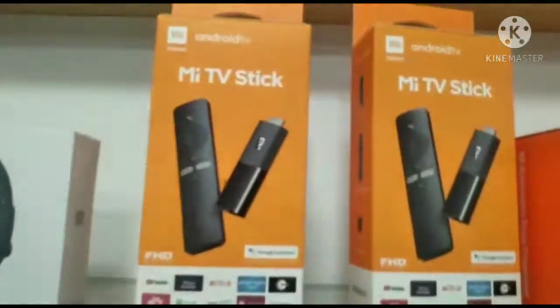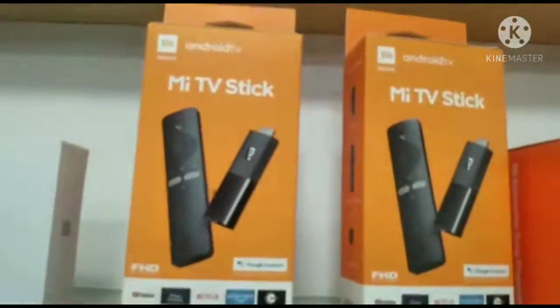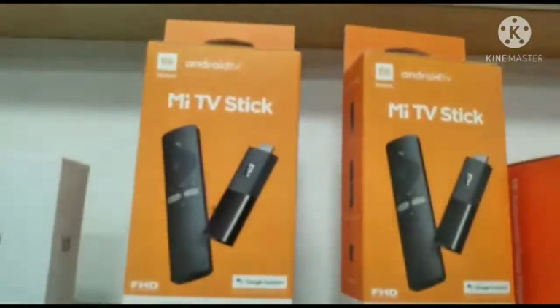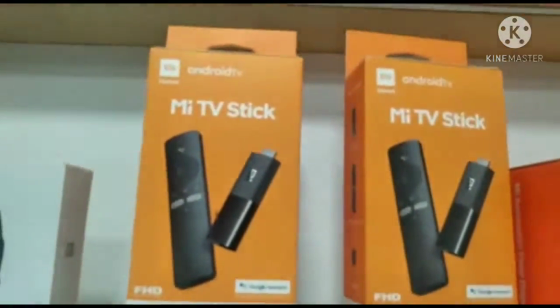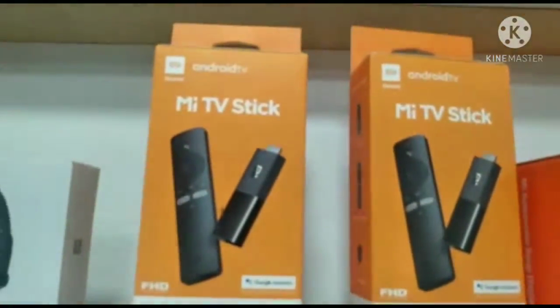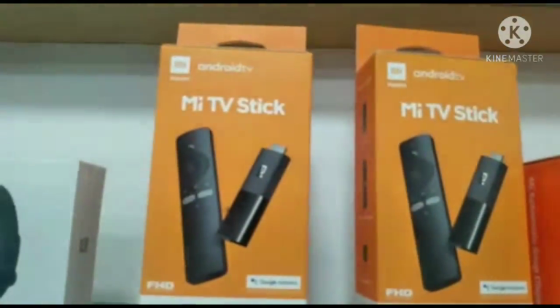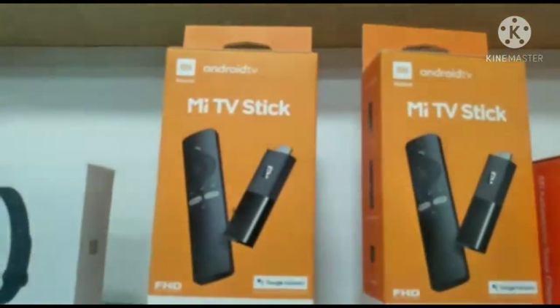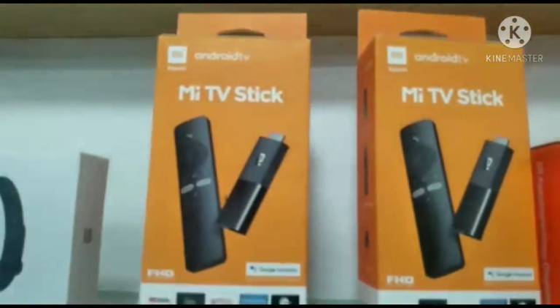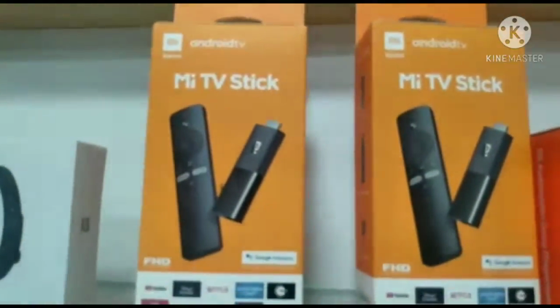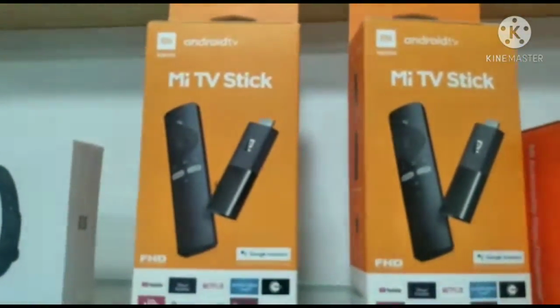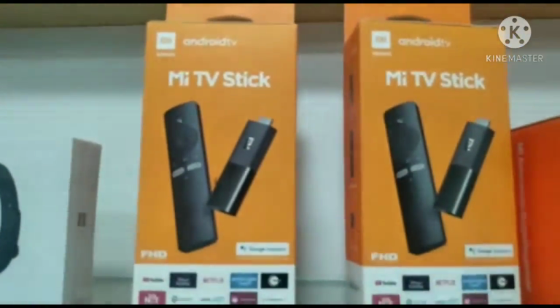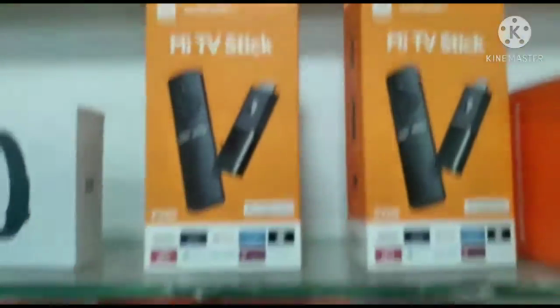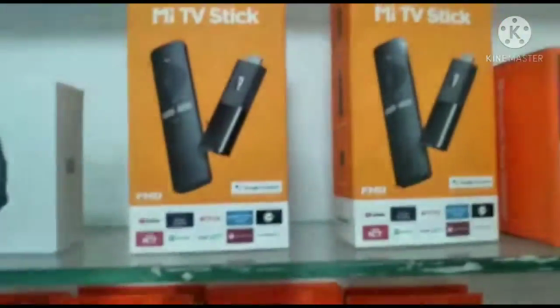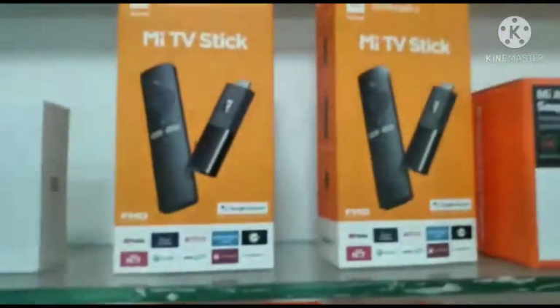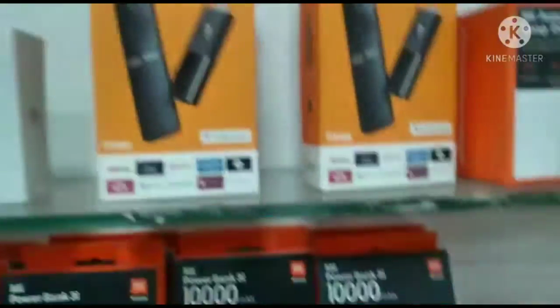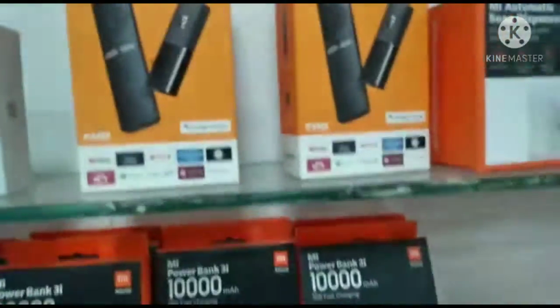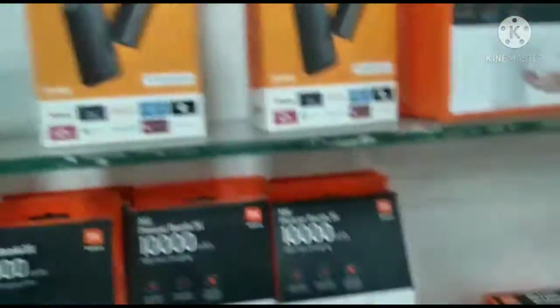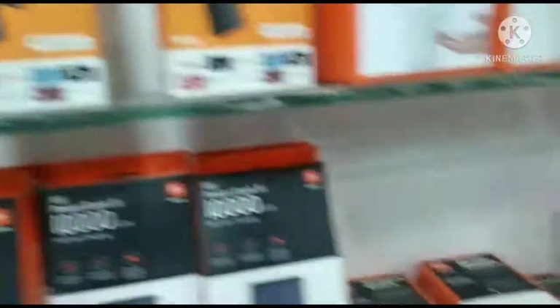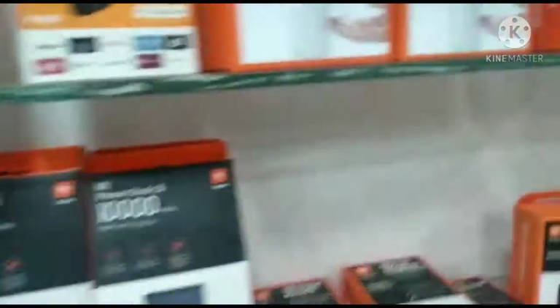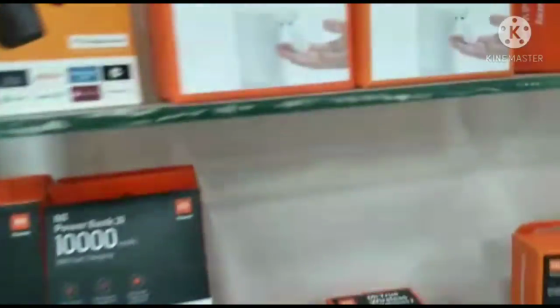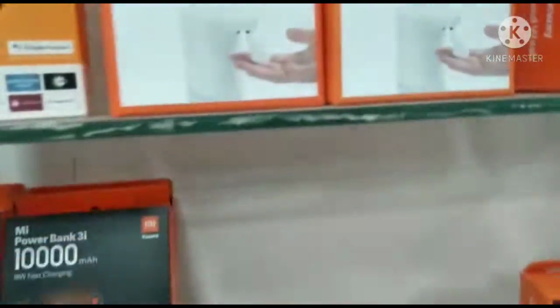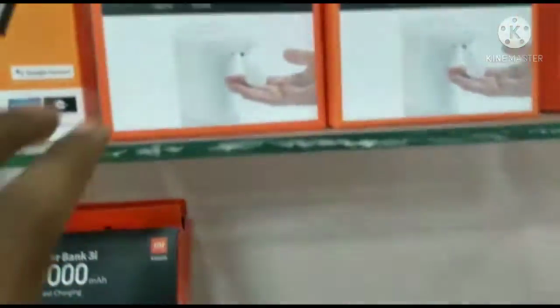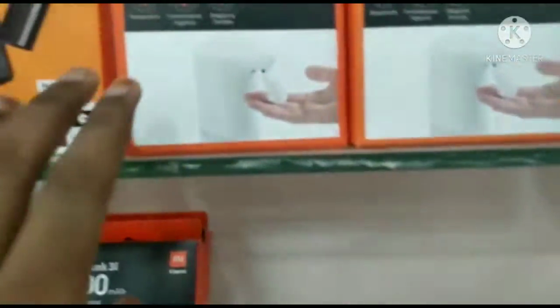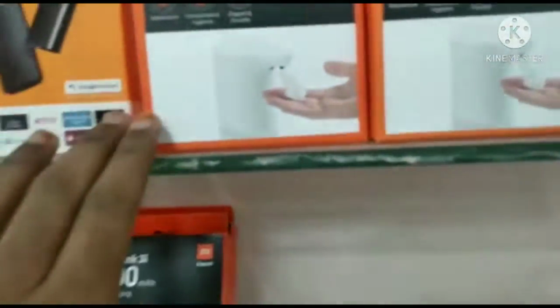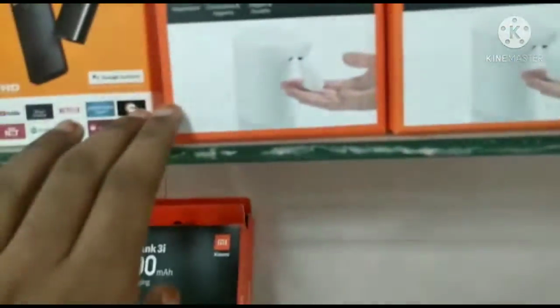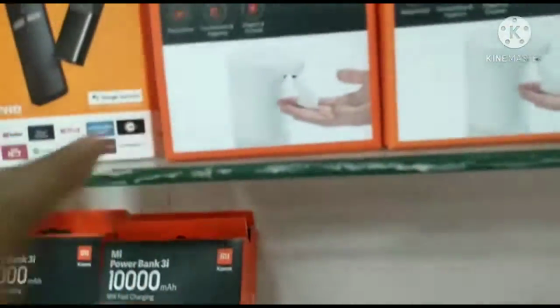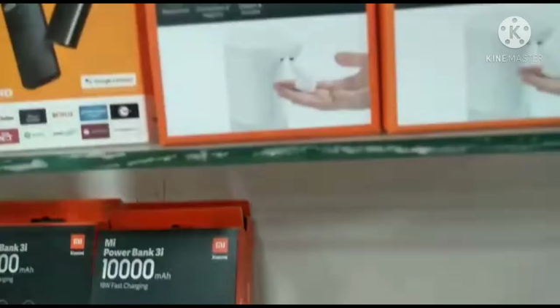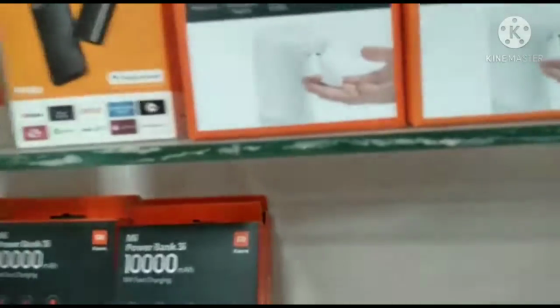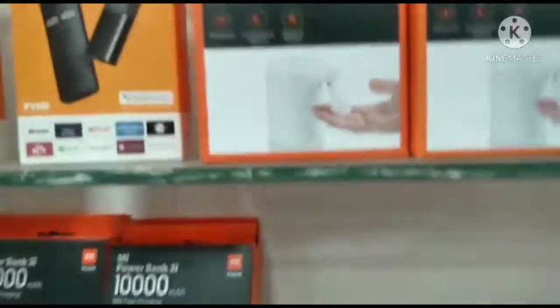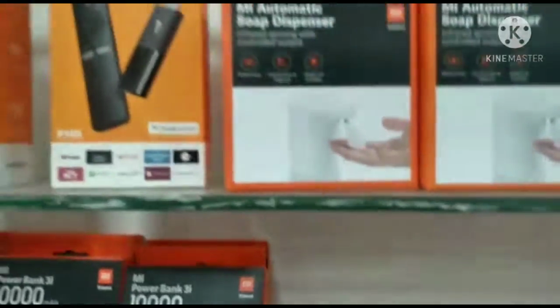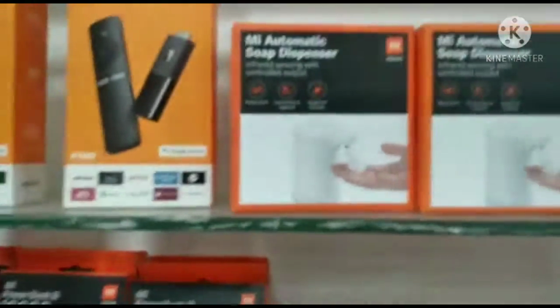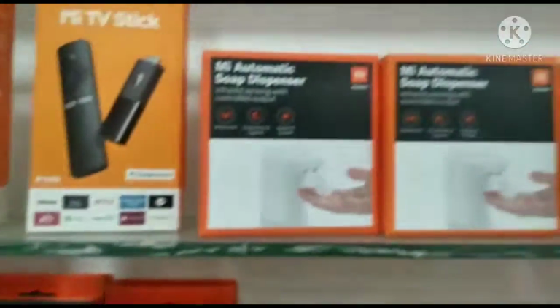It's a Mi TV stick and a Mi automatic soap dish.